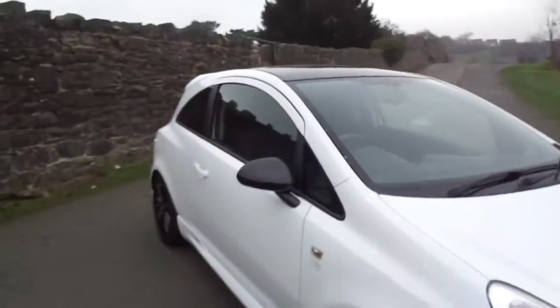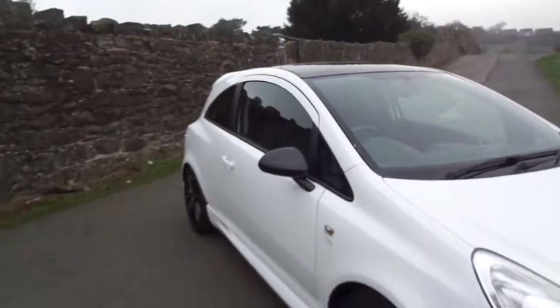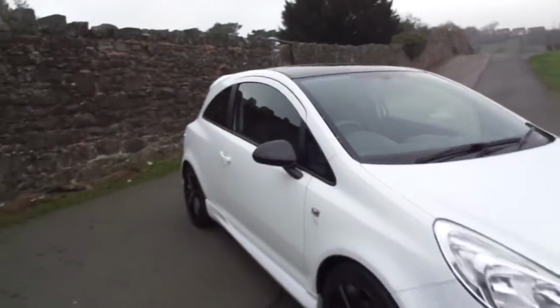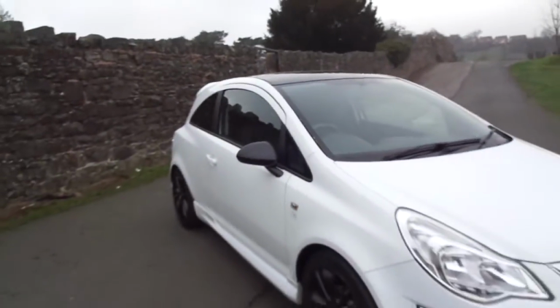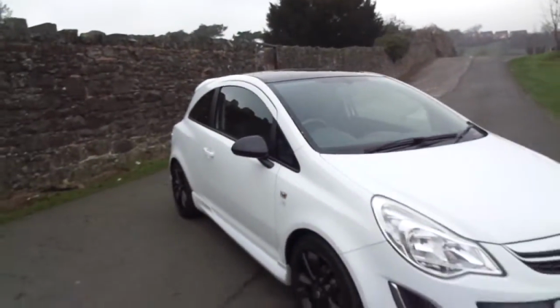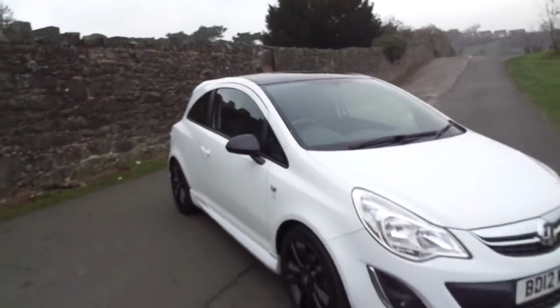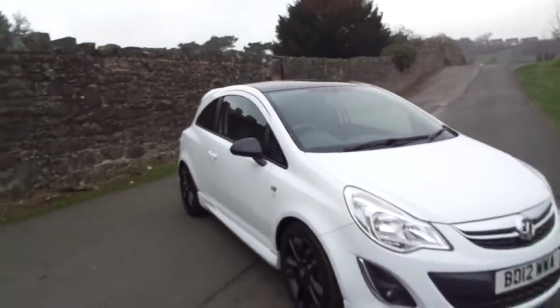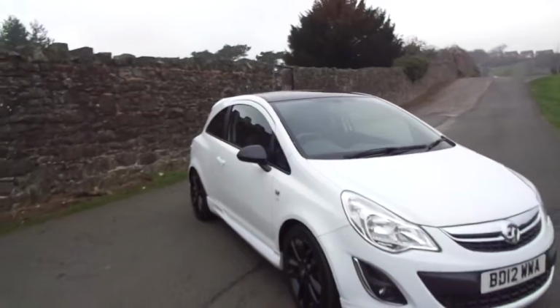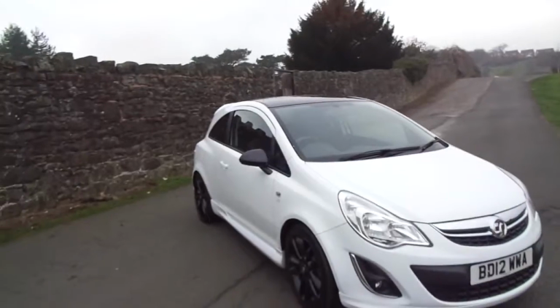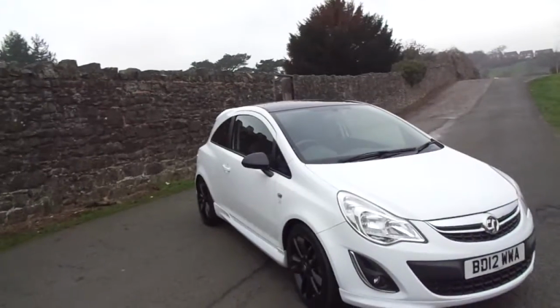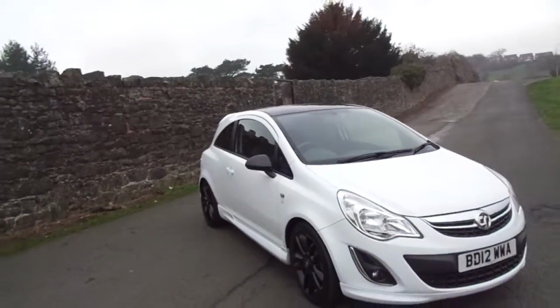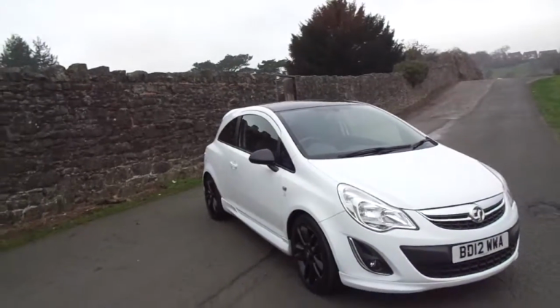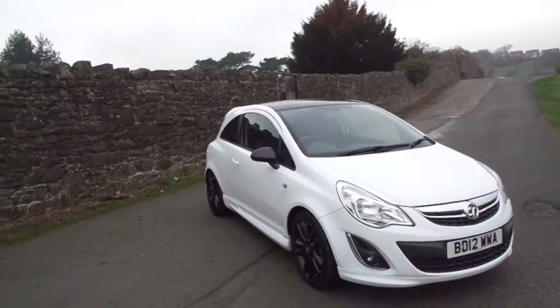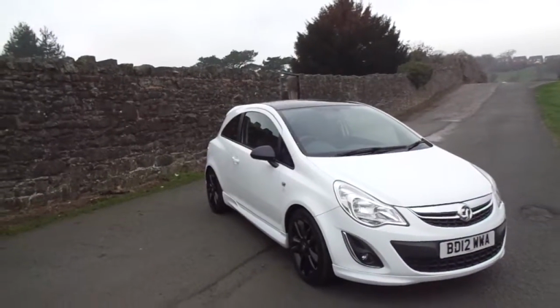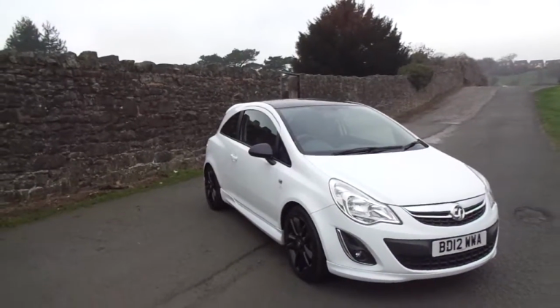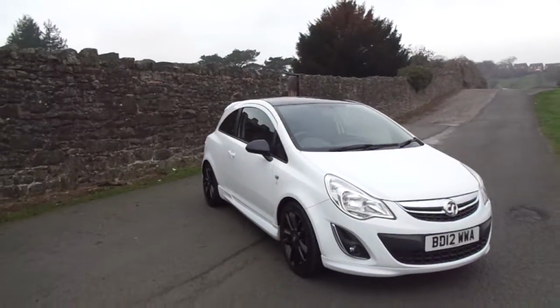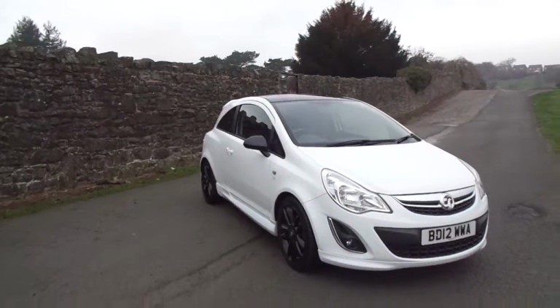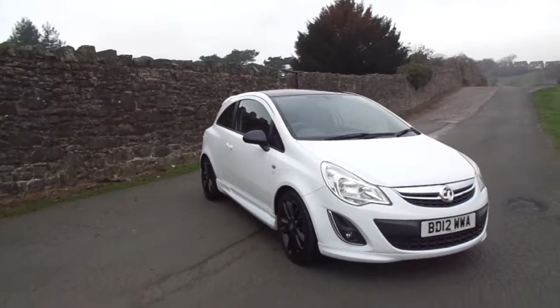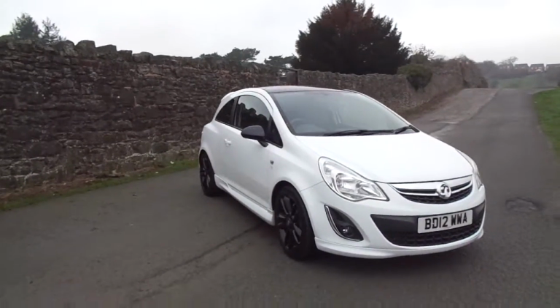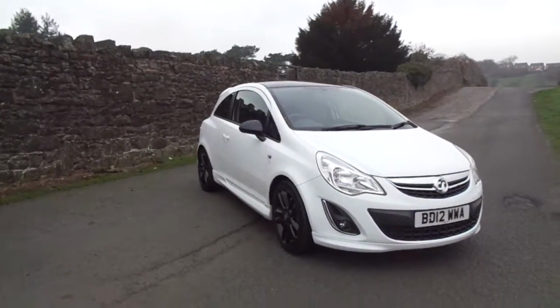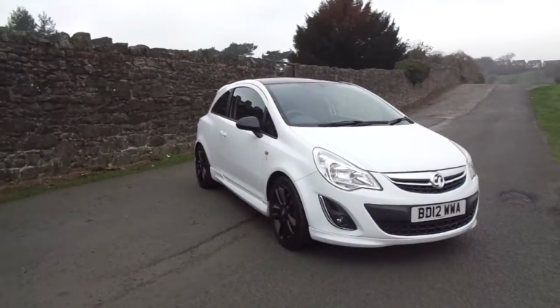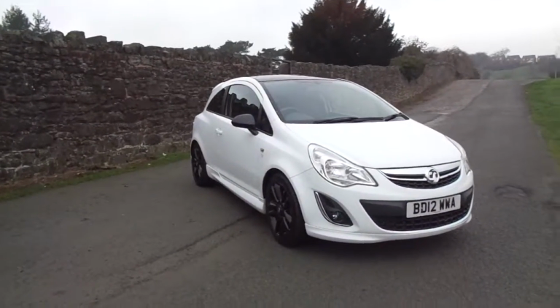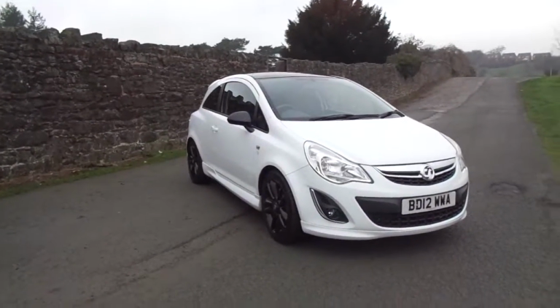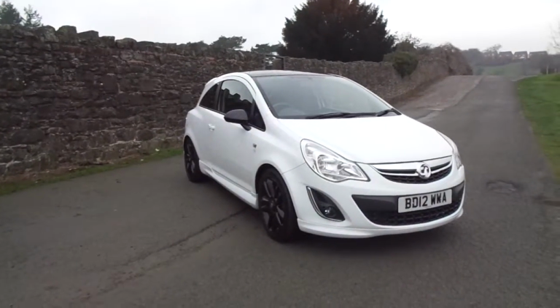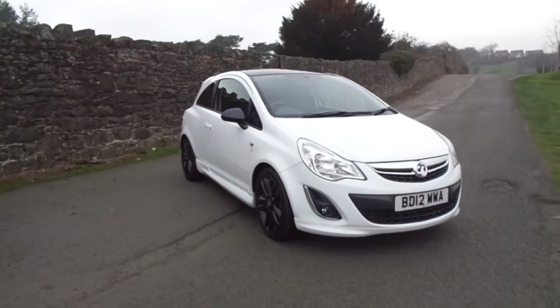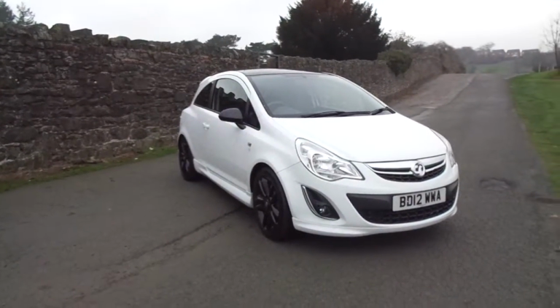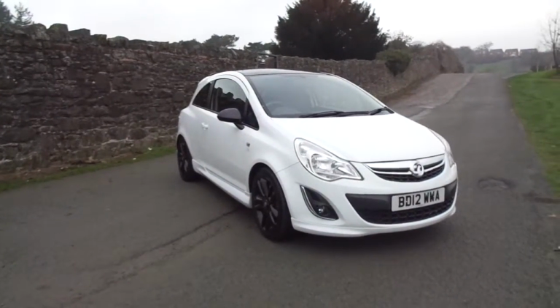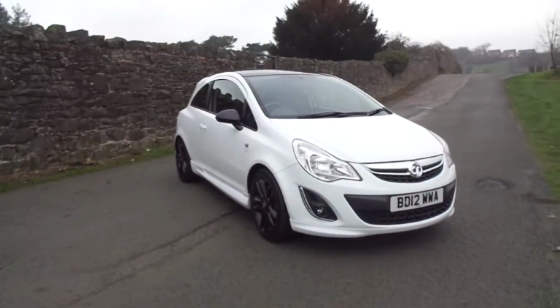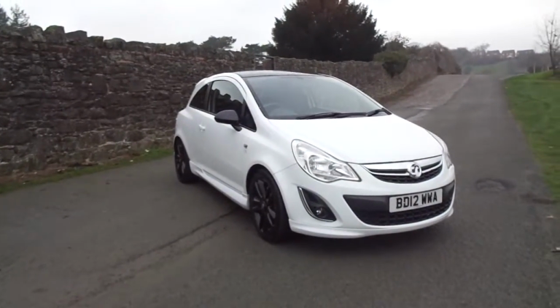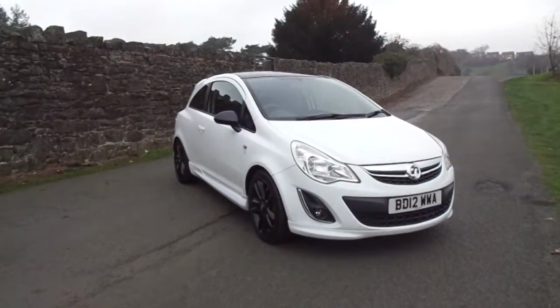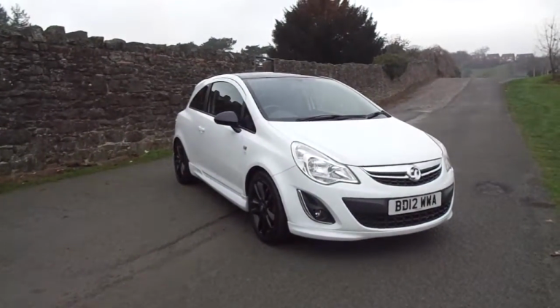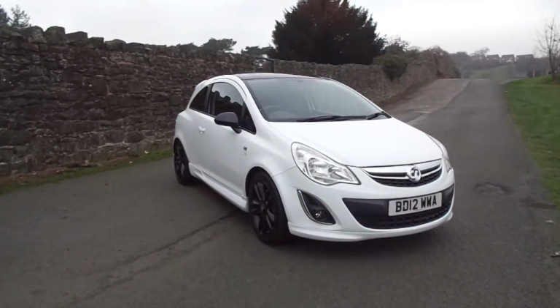So there we have it, the Vauxhall Corsa. For more information on this vehicle, please contact JT Hughes of Newtown.